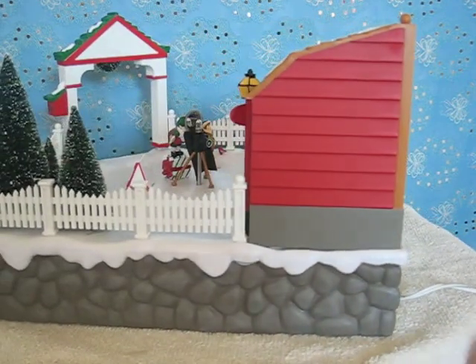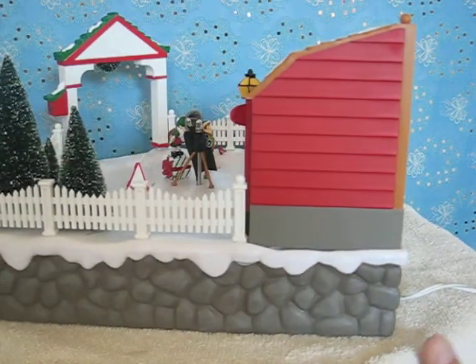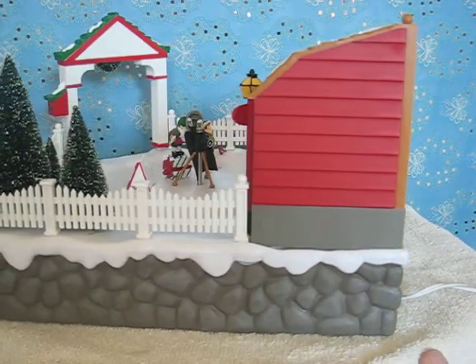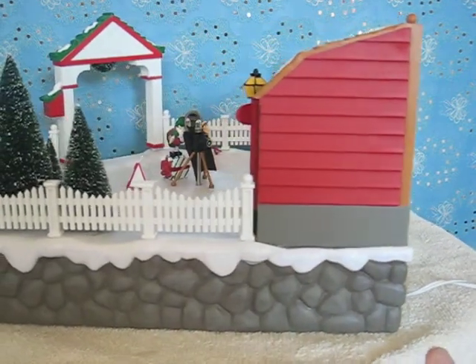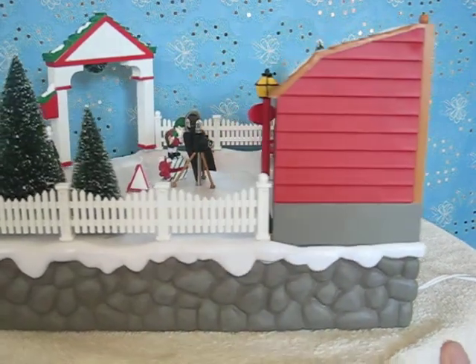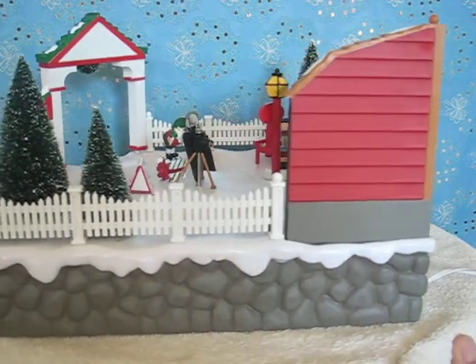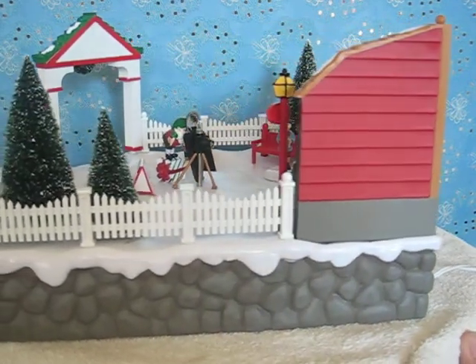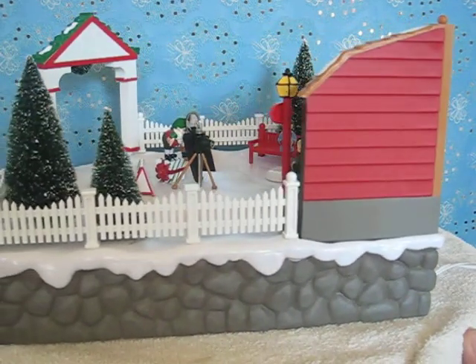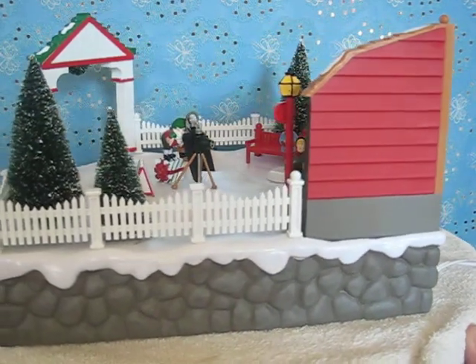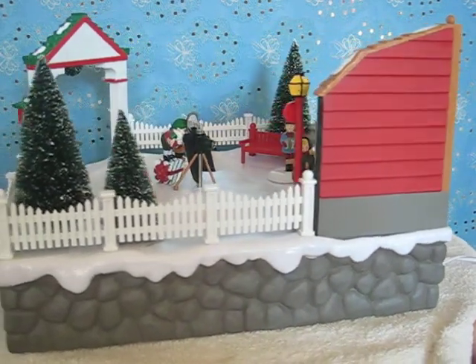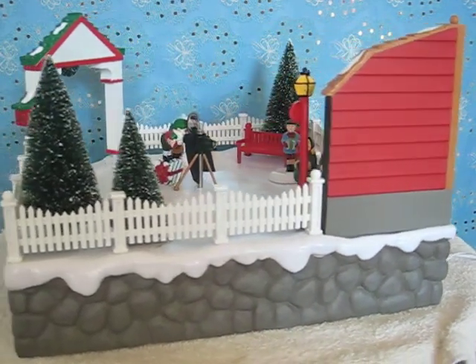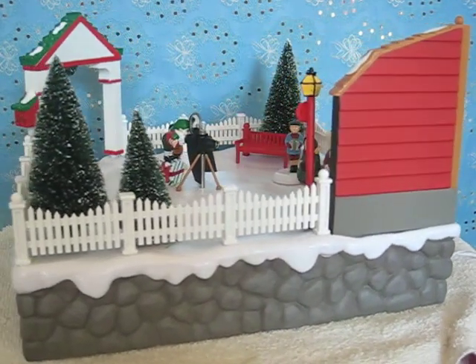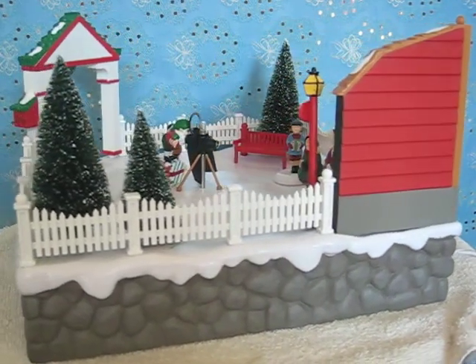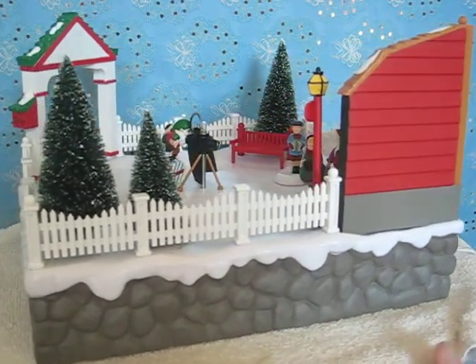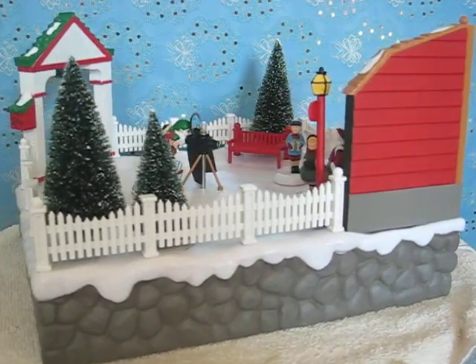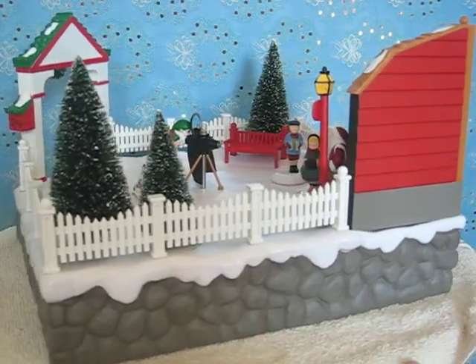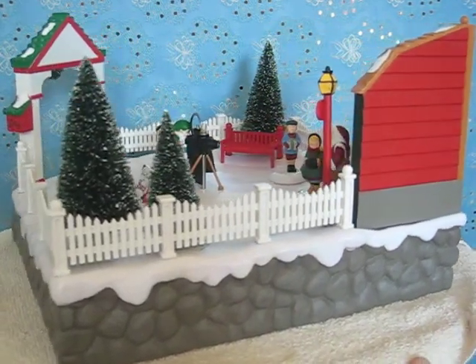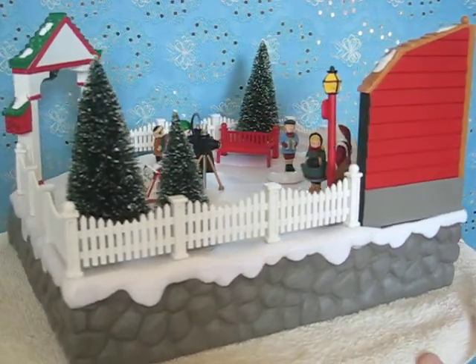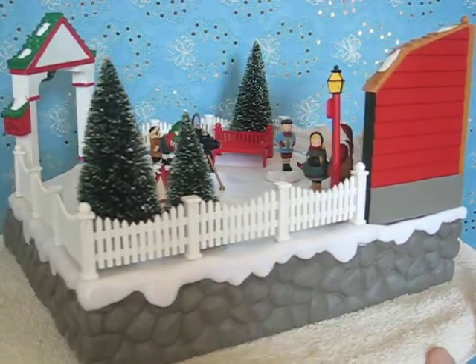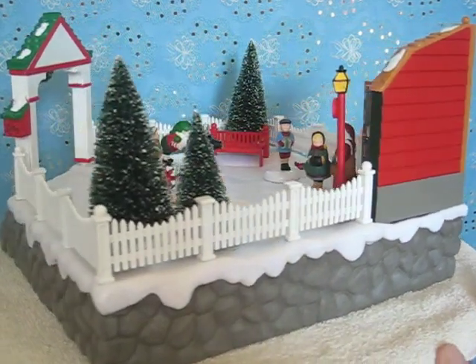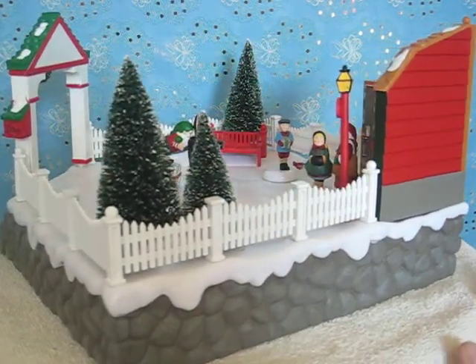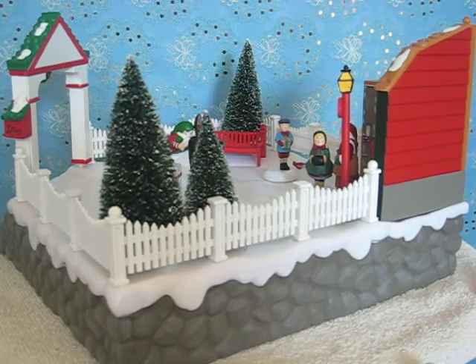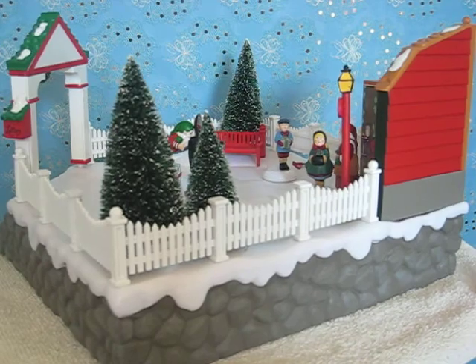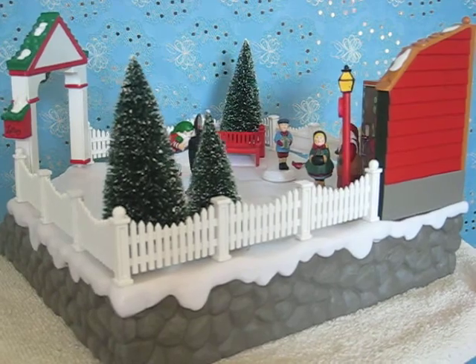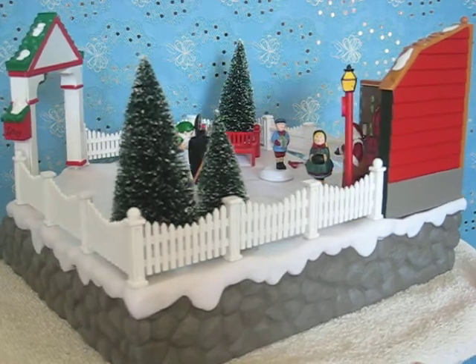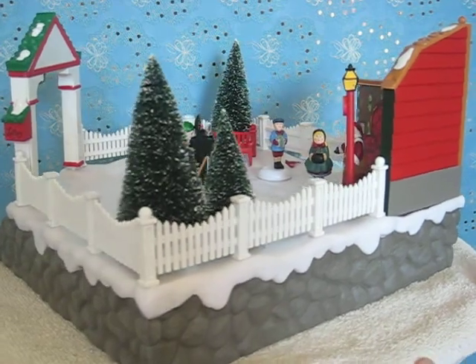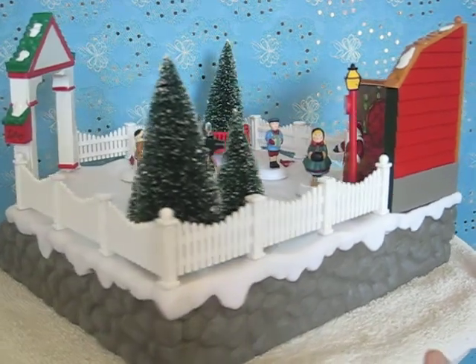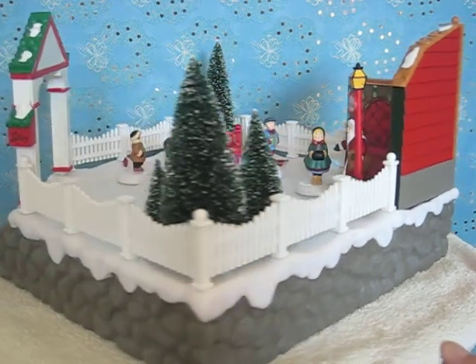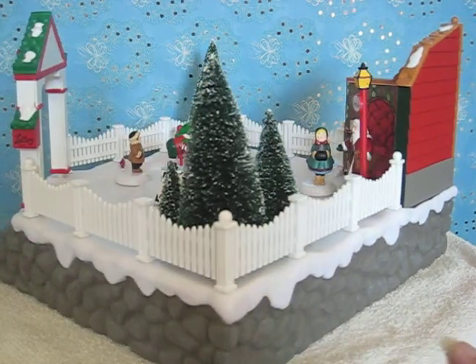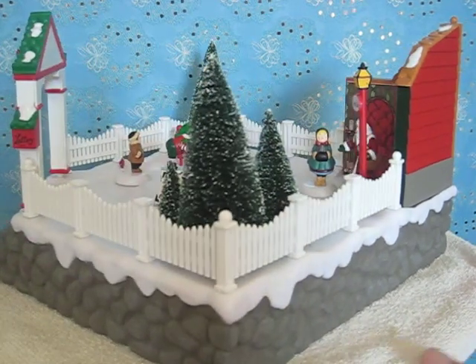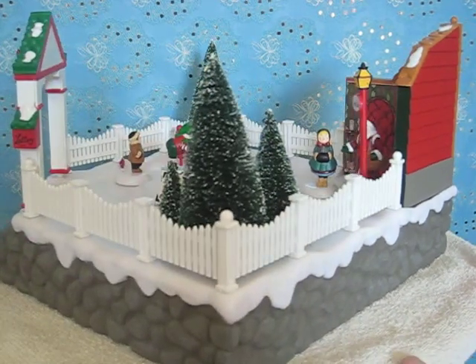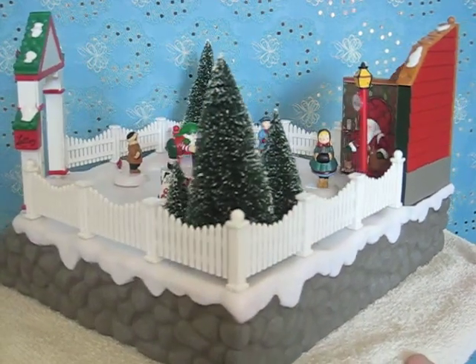This is probably one of the best looking animated items that Department 56 has ever made, in my opinion, anyway.